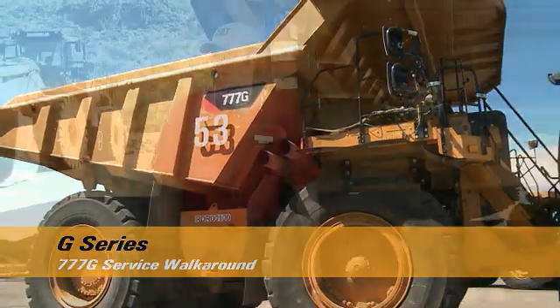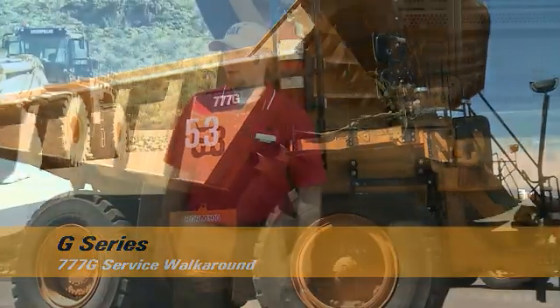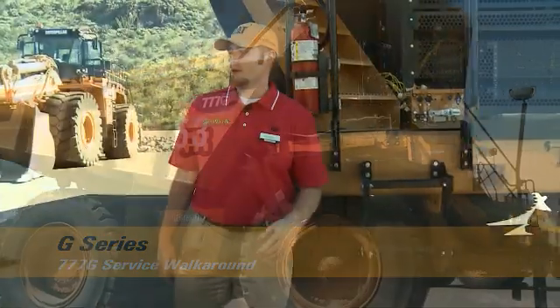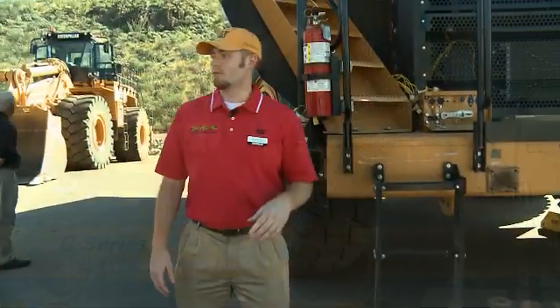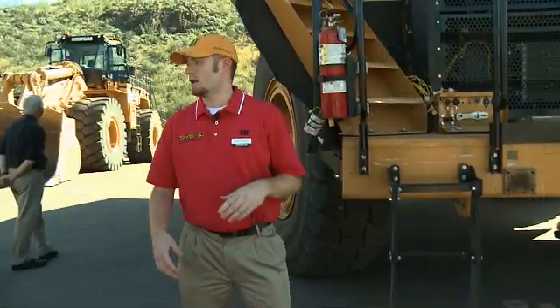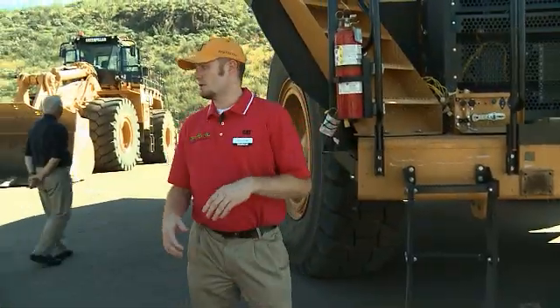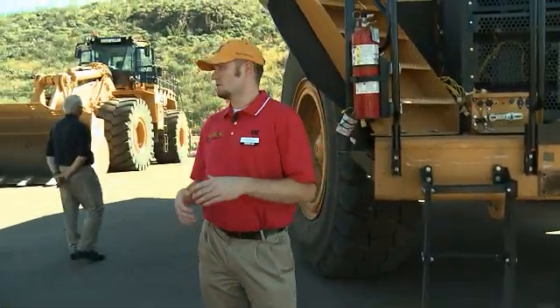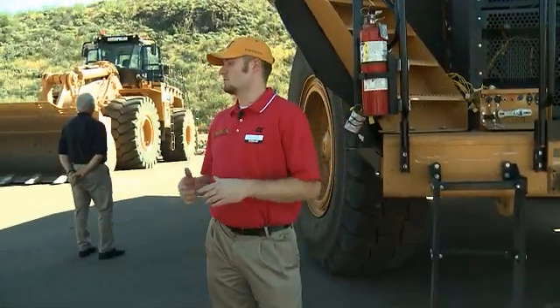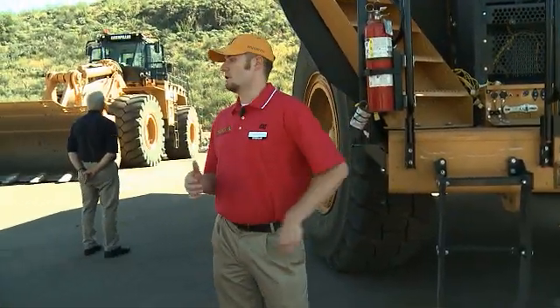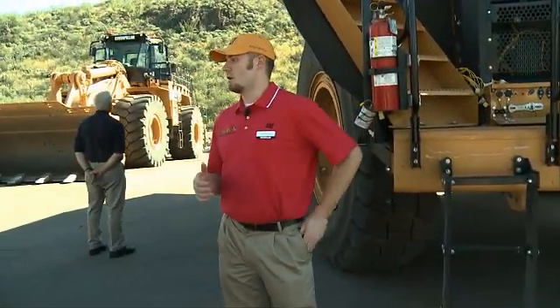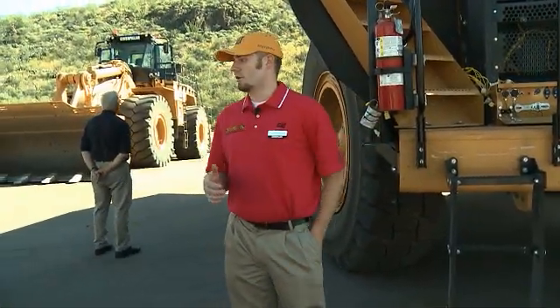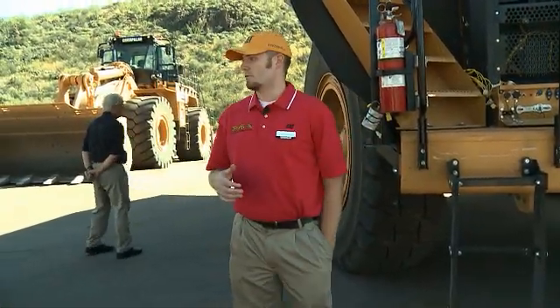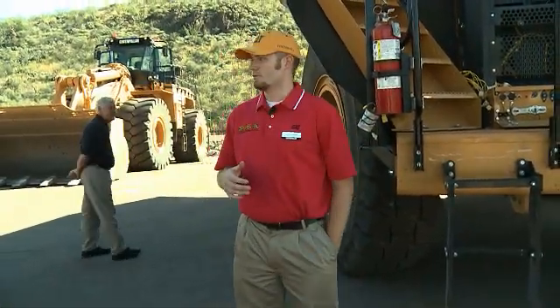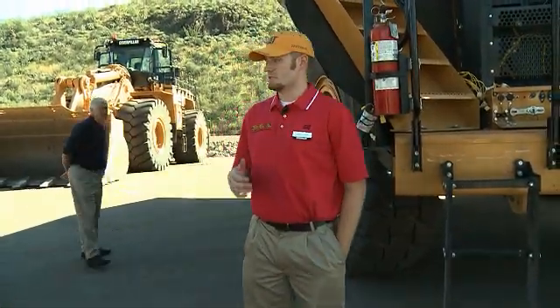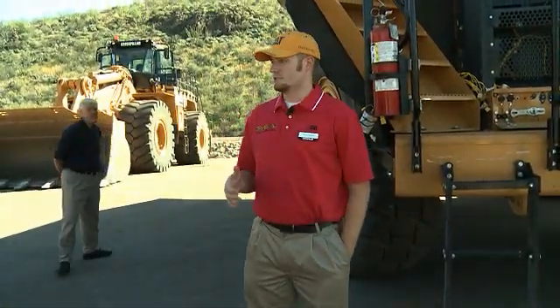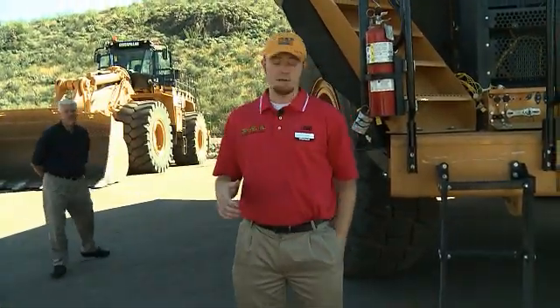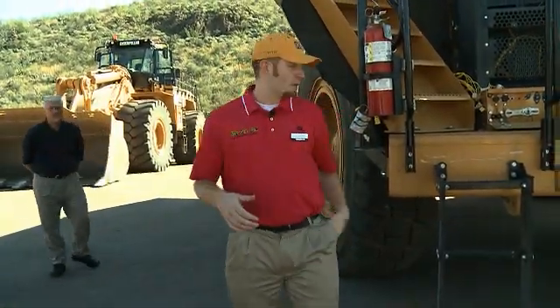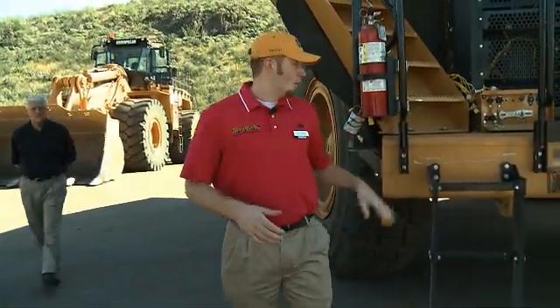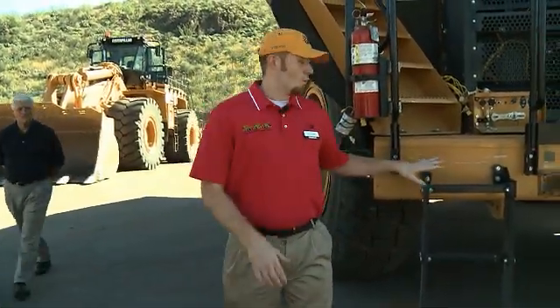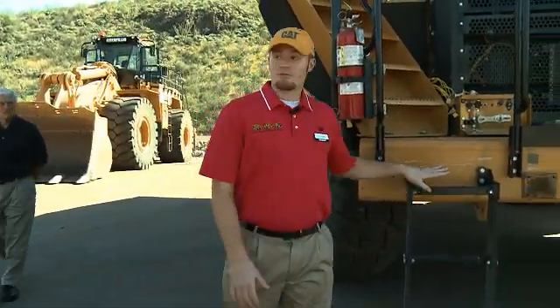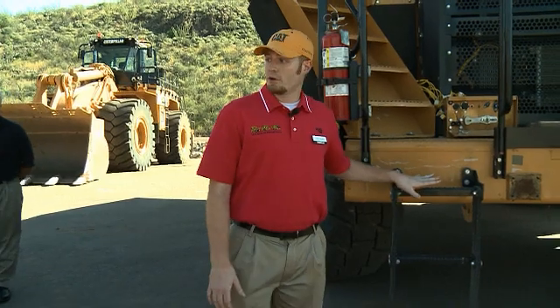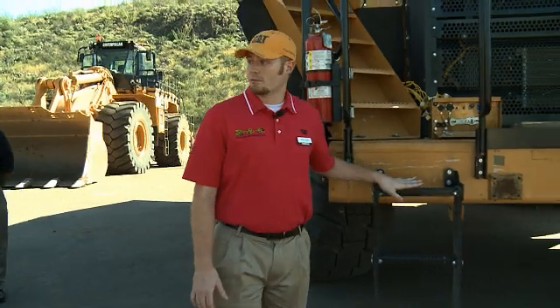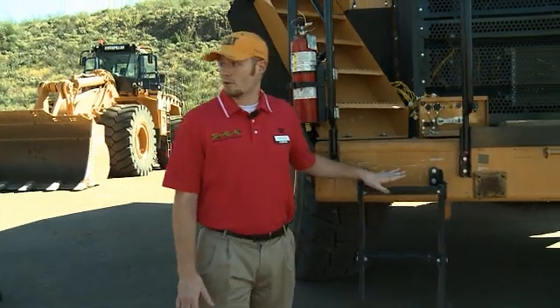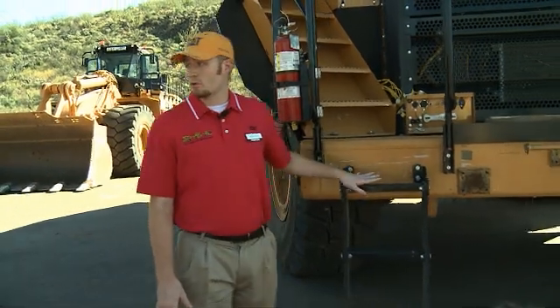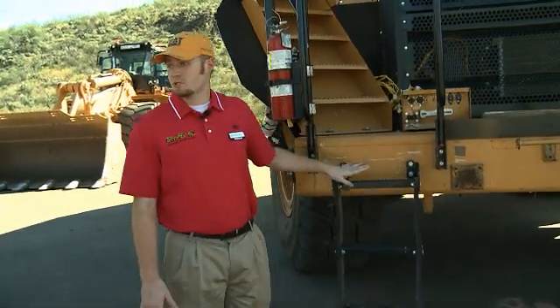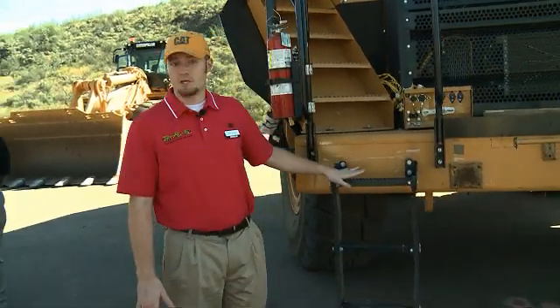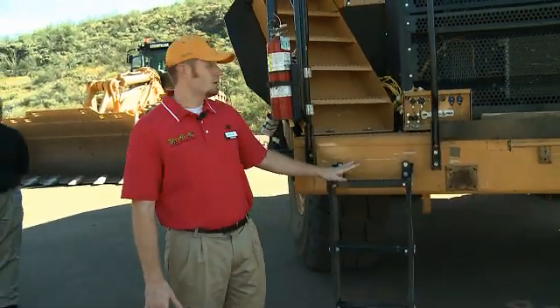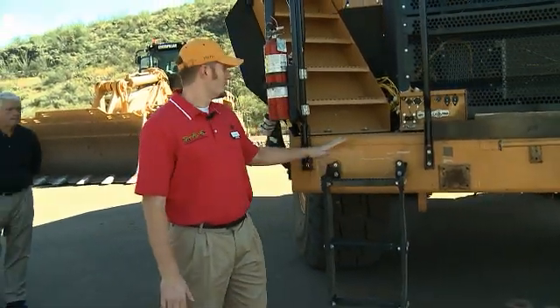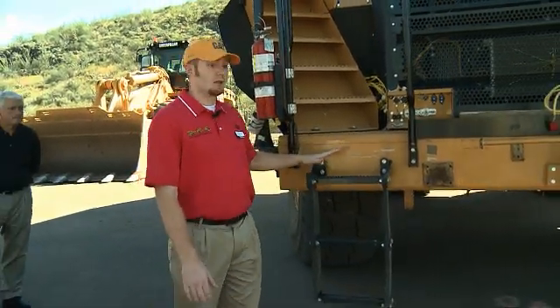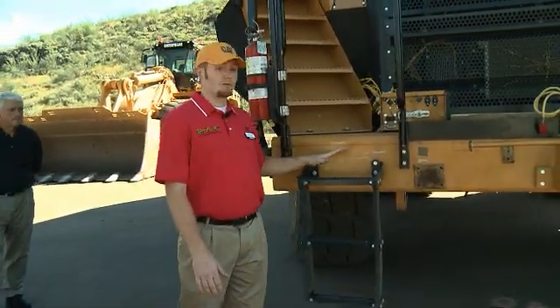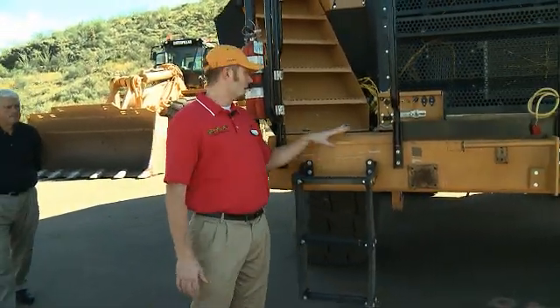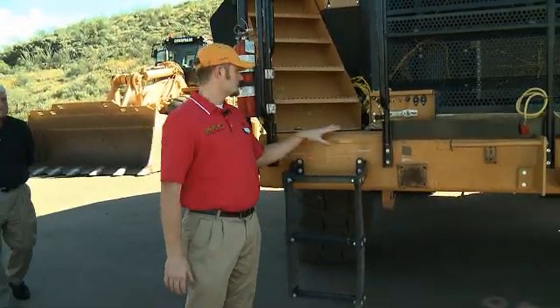I'm going to give you guys a serviceability walkaround for the 777G. We're going to start here in the front corner of the machine at the electrical box.